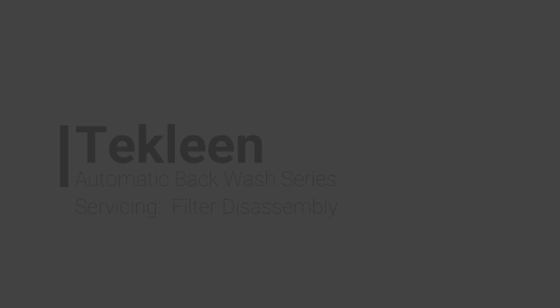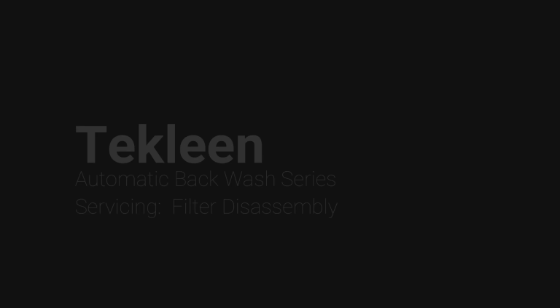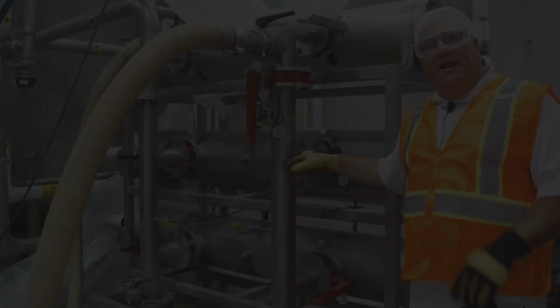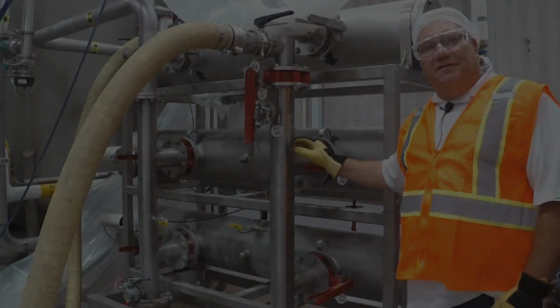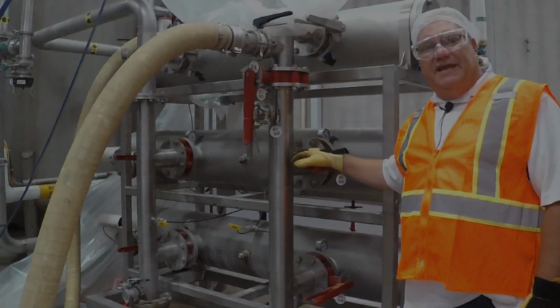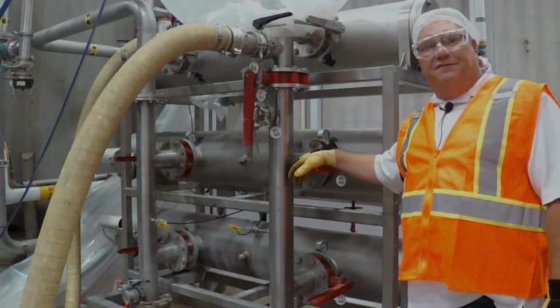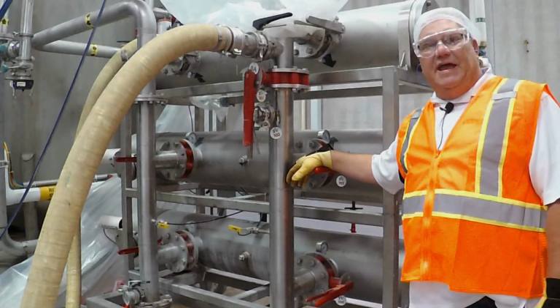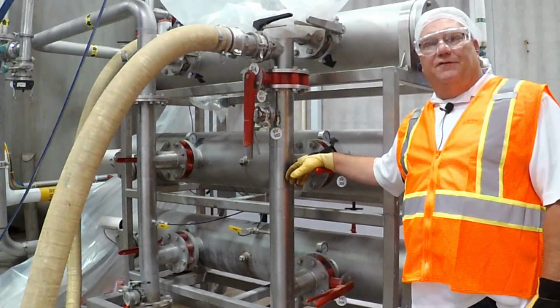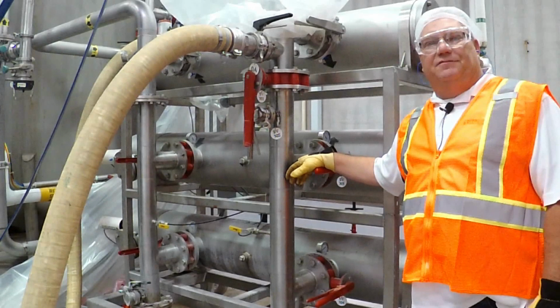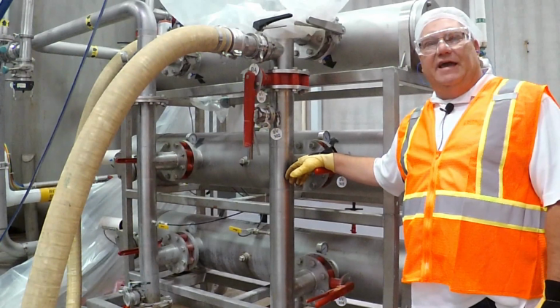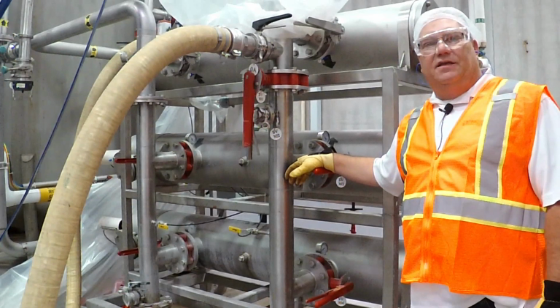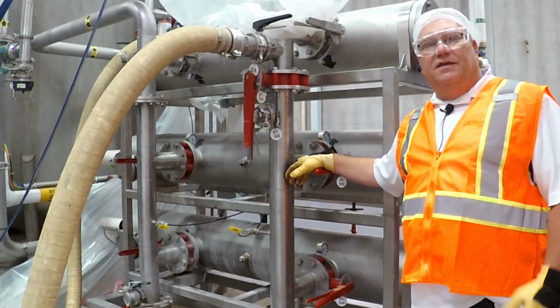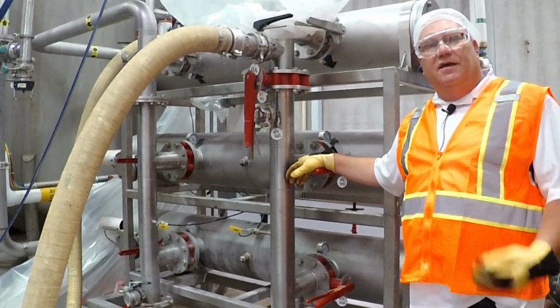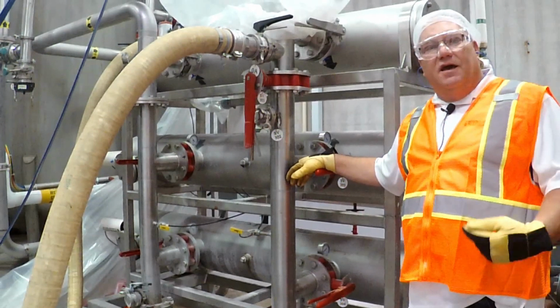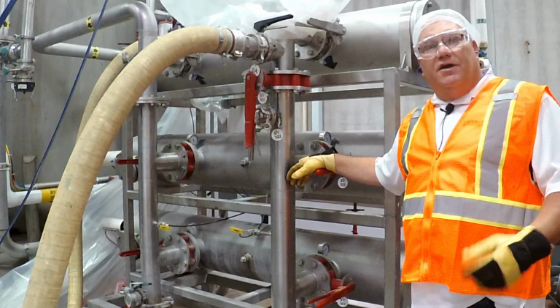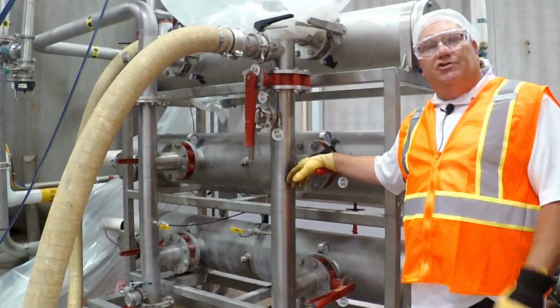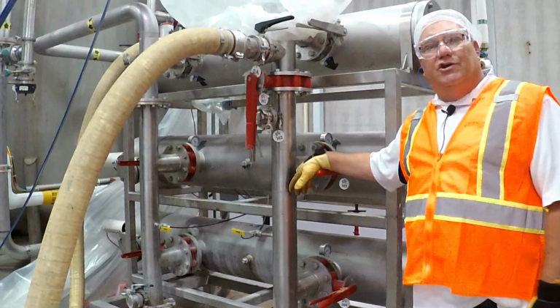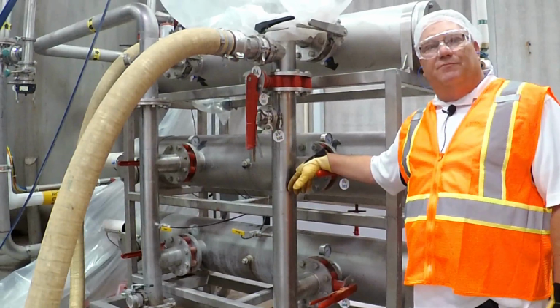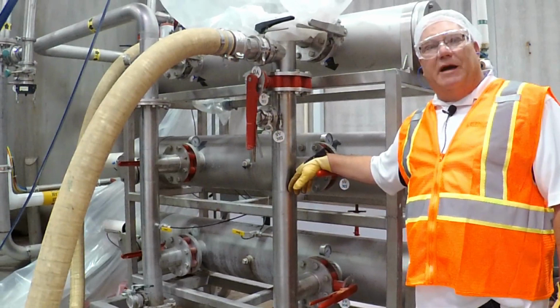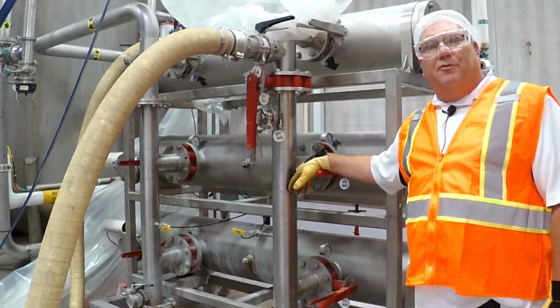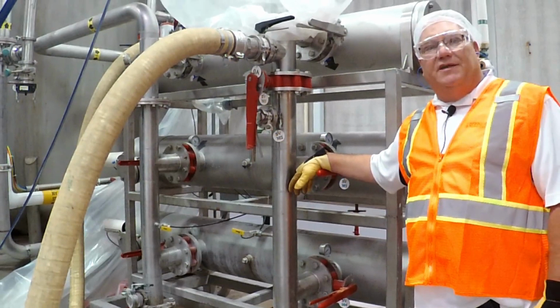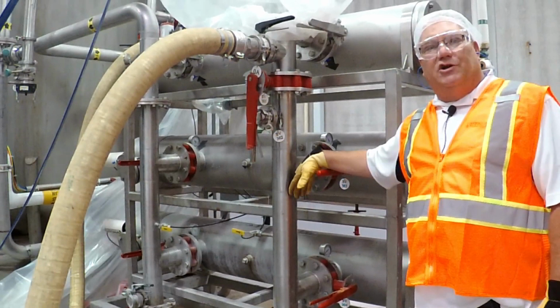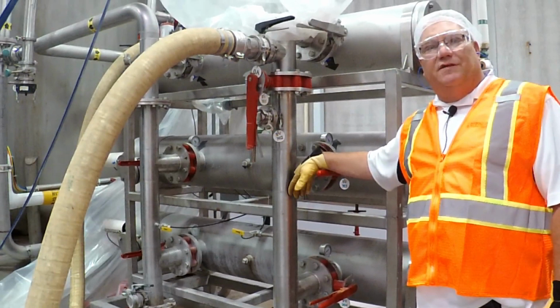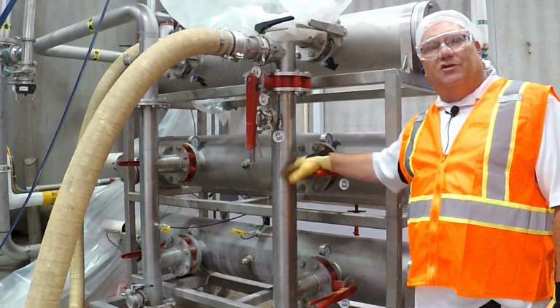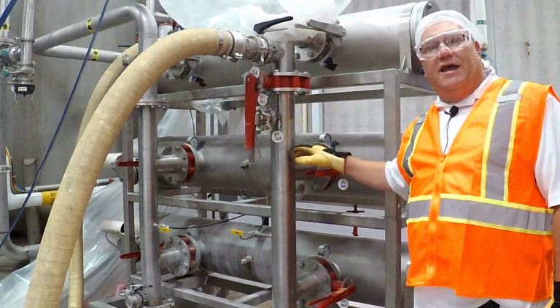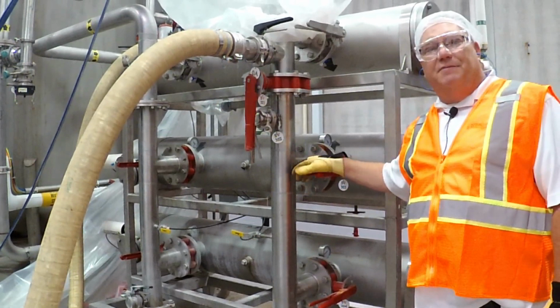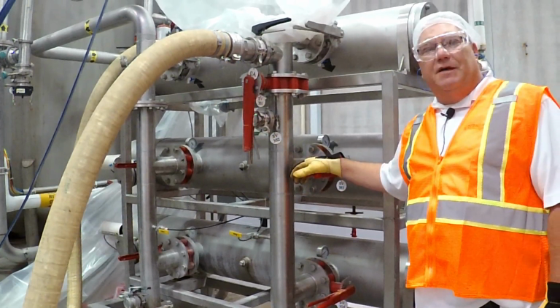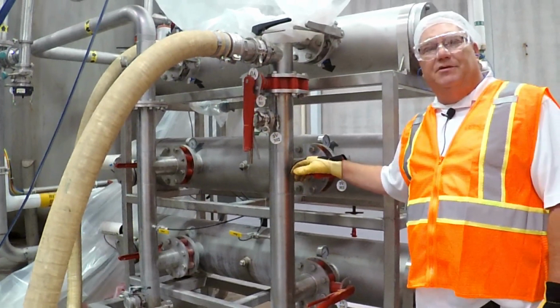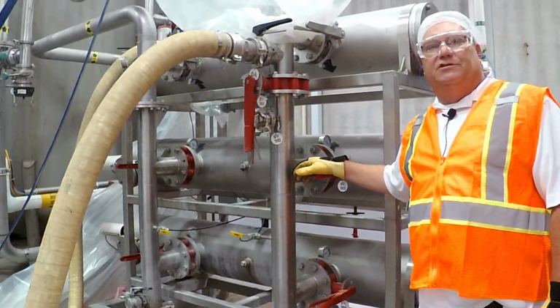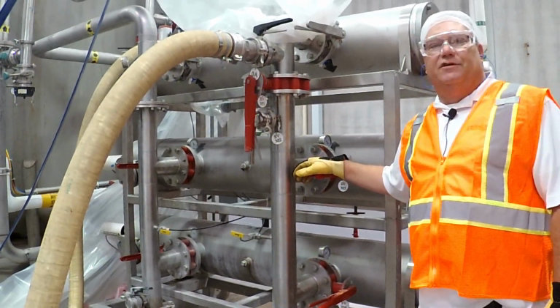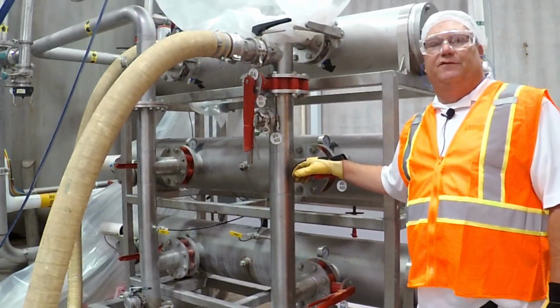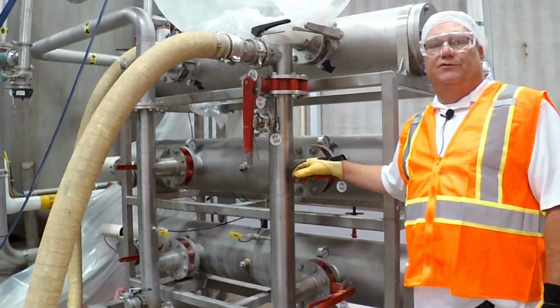My name is Dan Flanick from TechClean. I'm going to show you the proper way to service our ABW series filters.